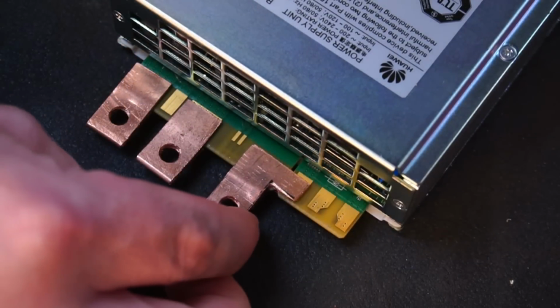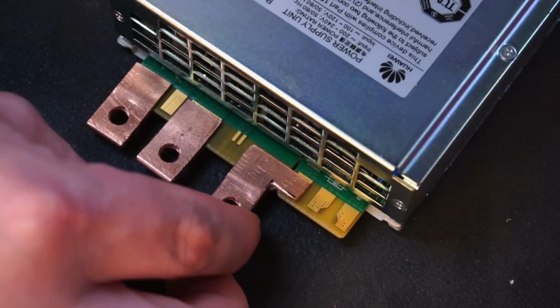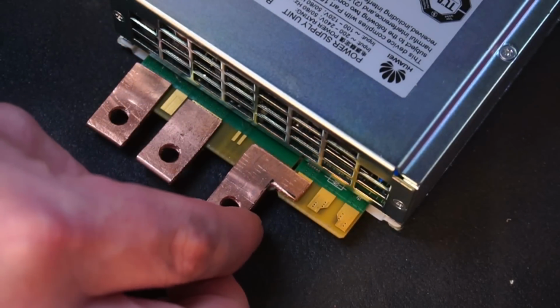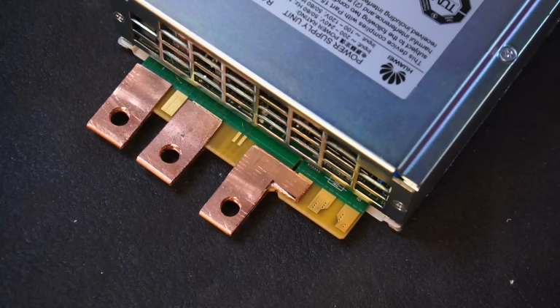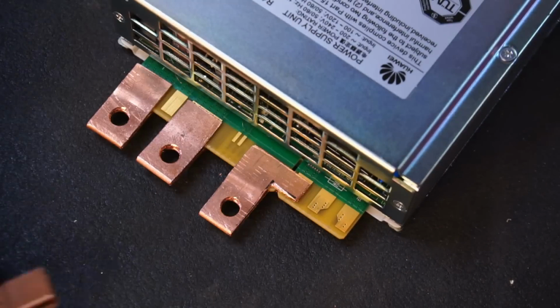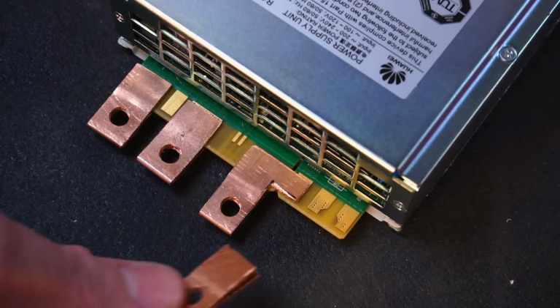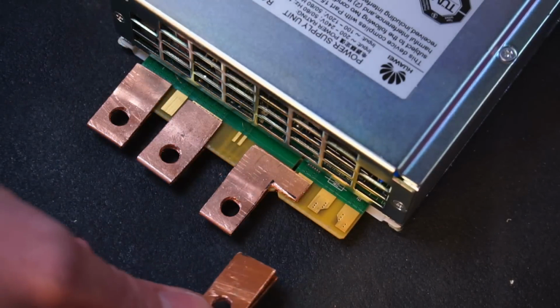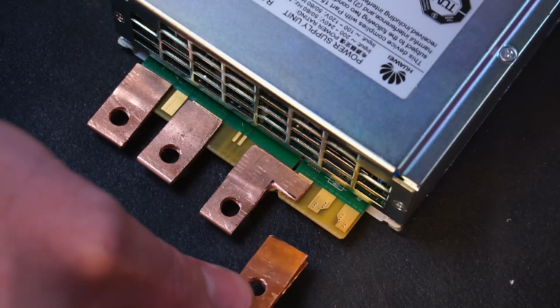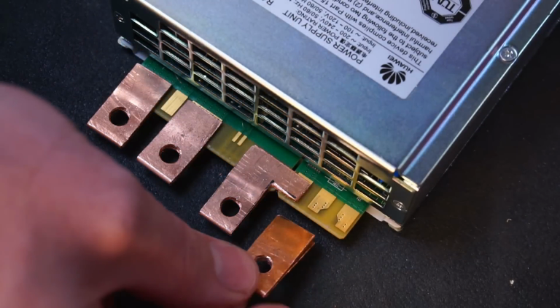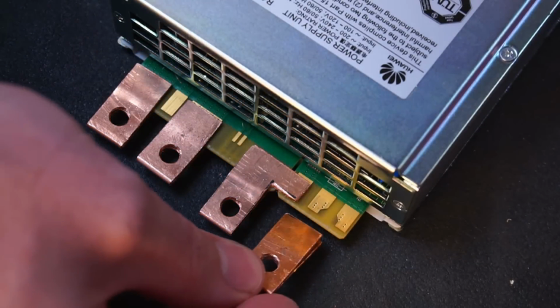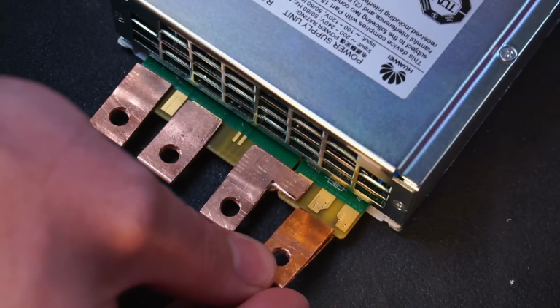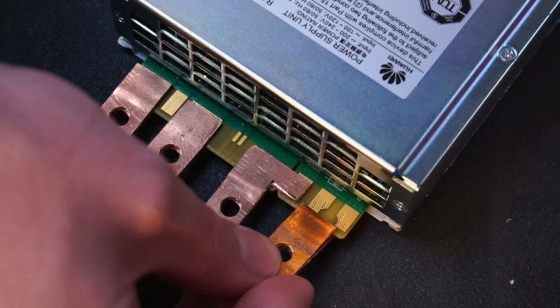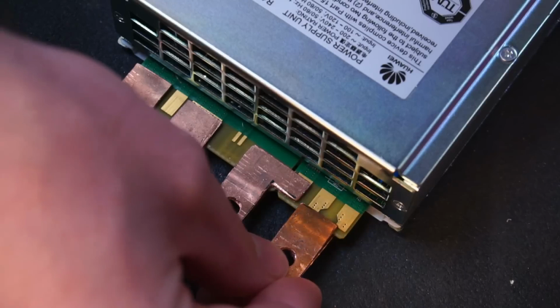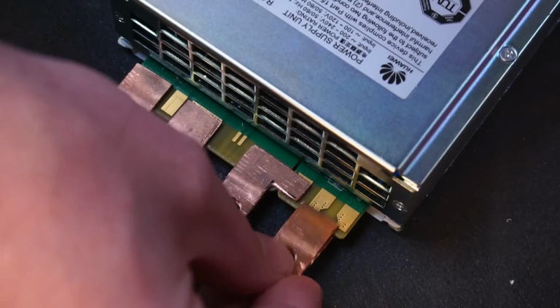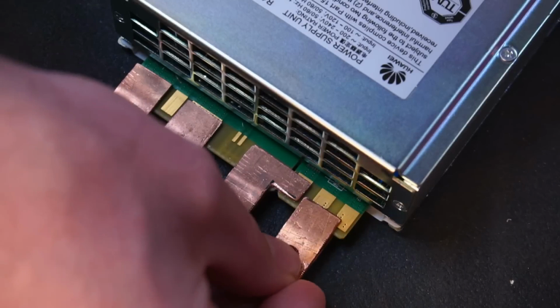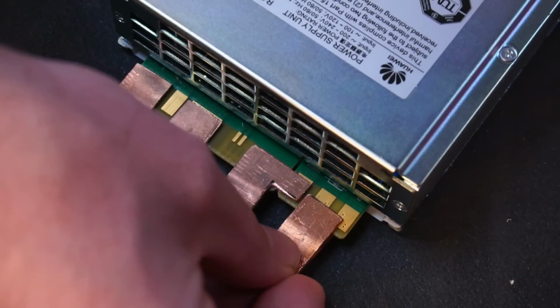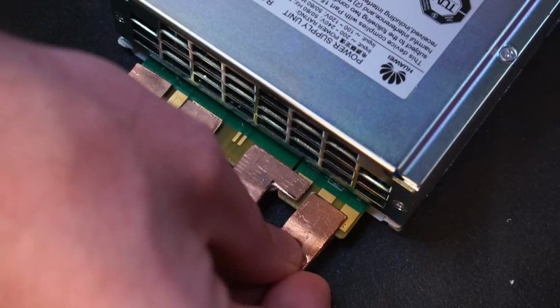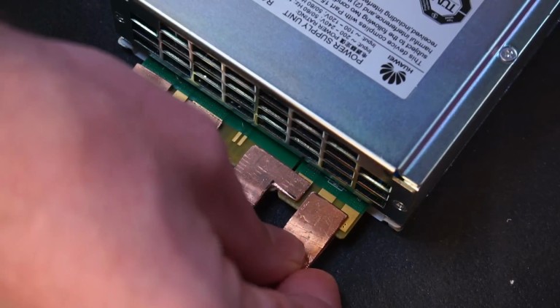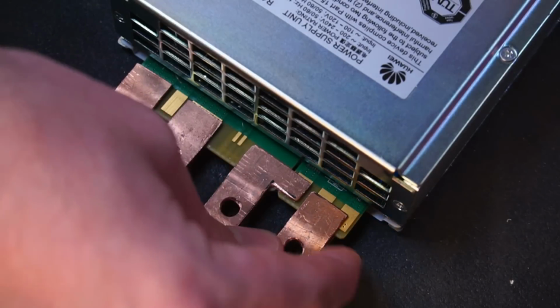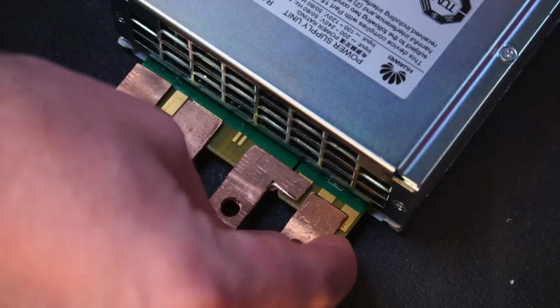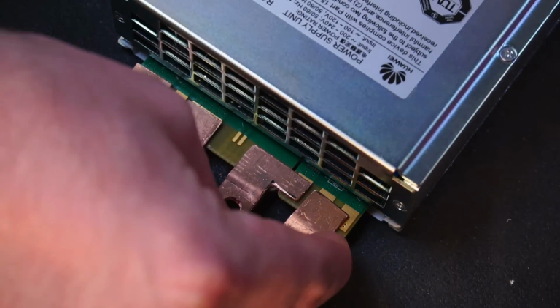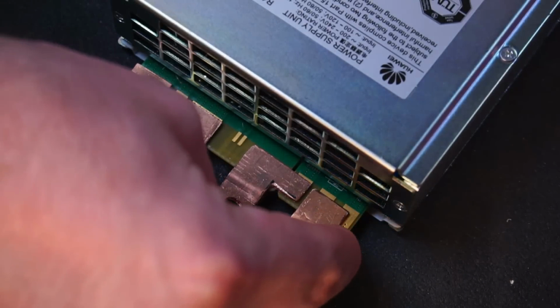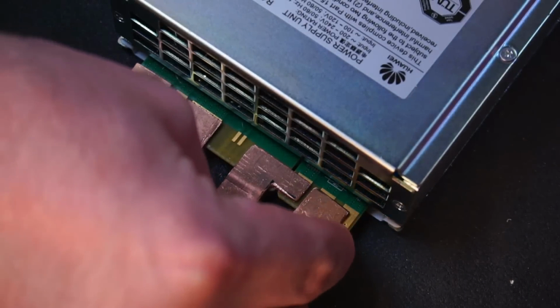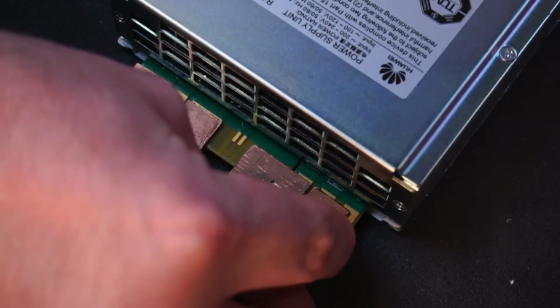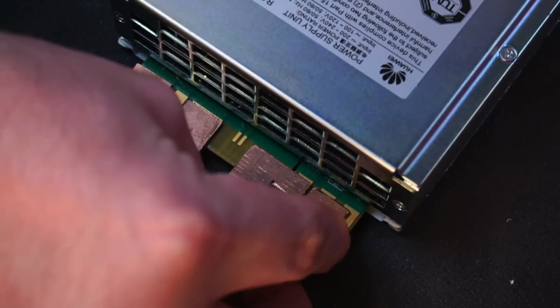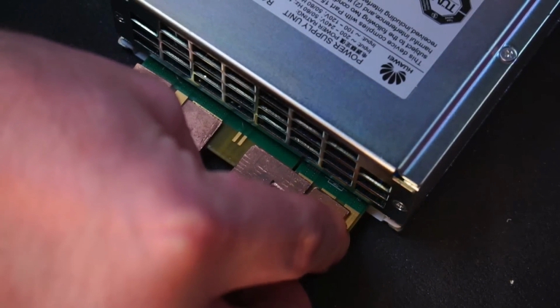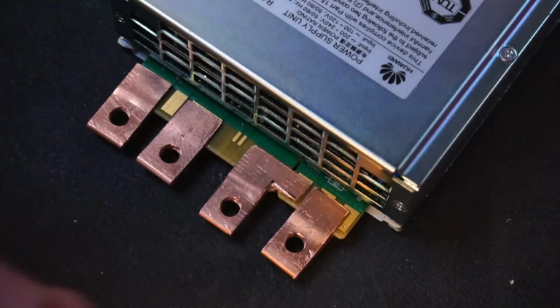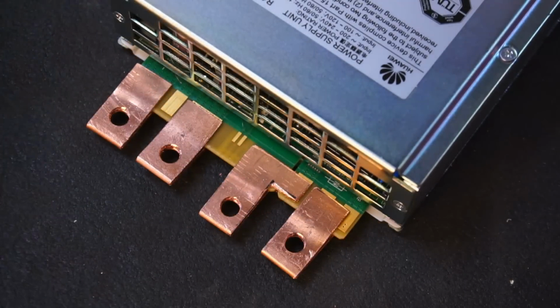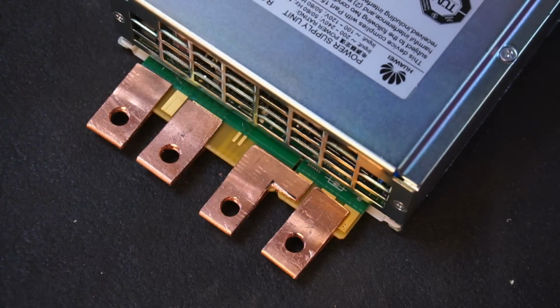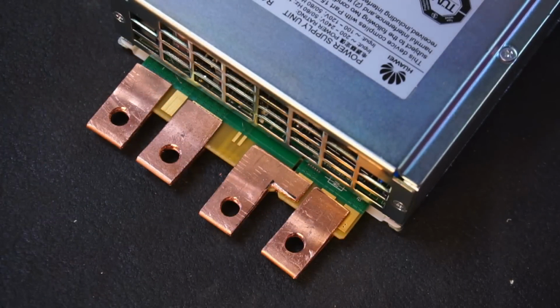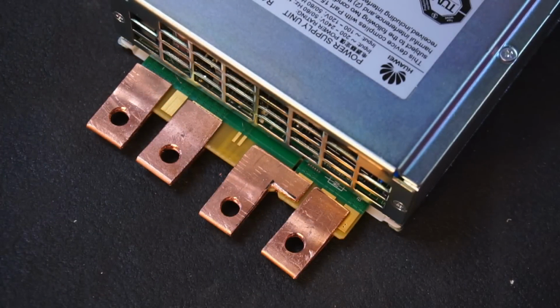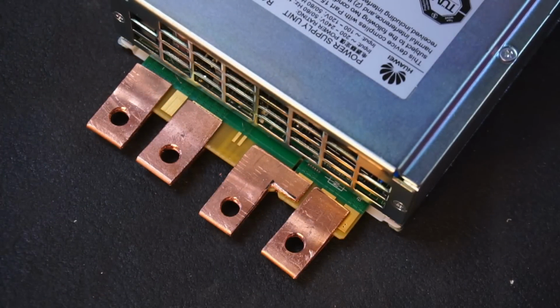As you can see, the AC input connections are very close together, so the copper tabs had to be trimmed to fit.